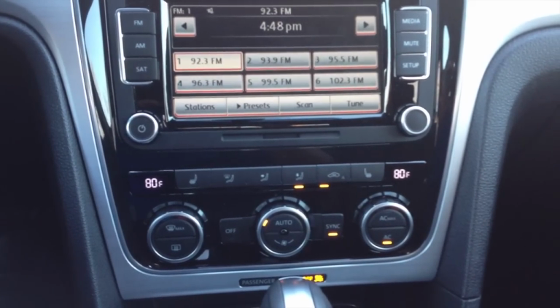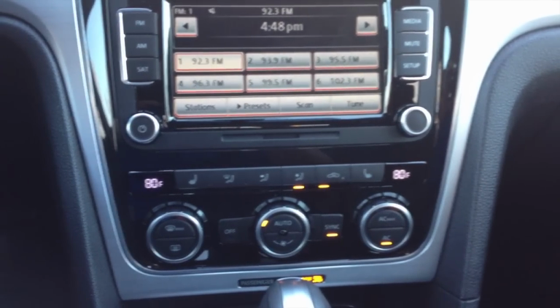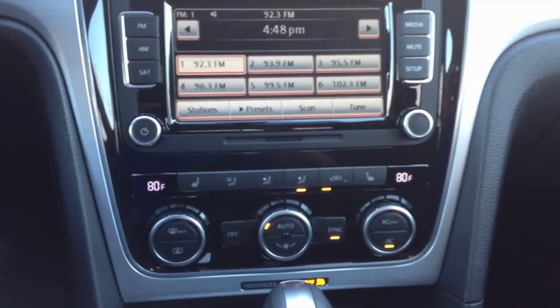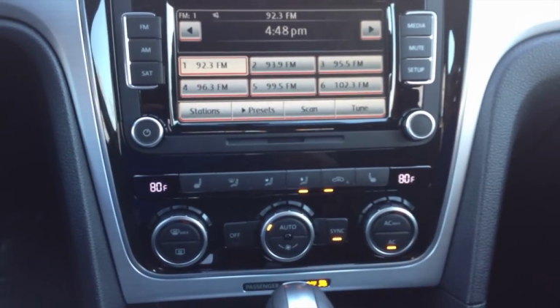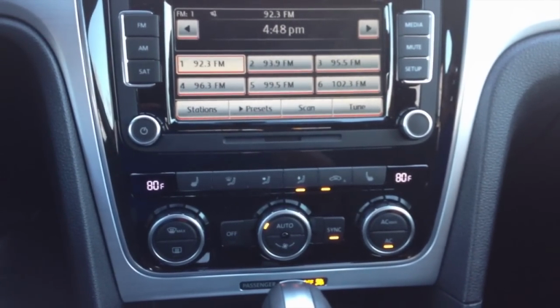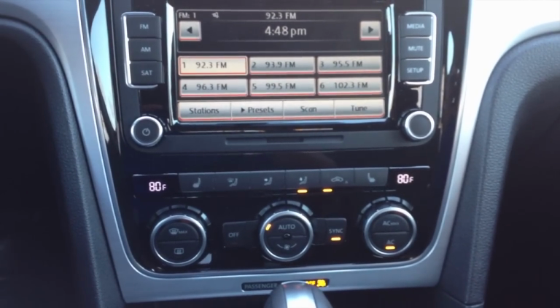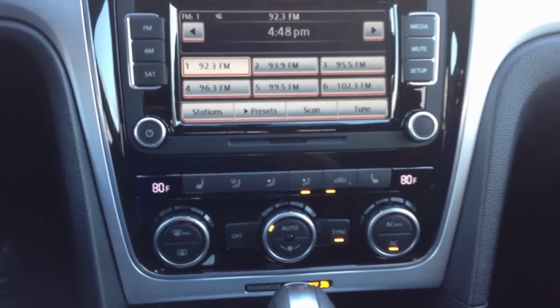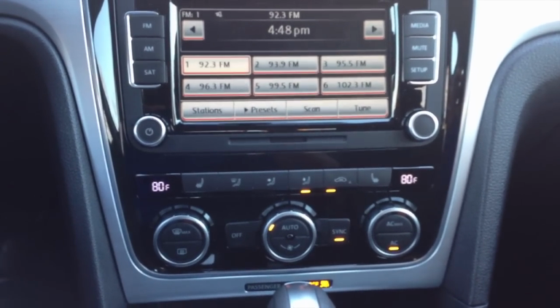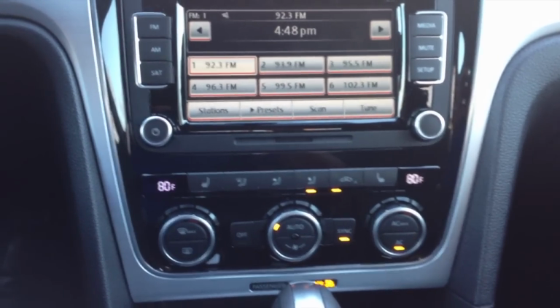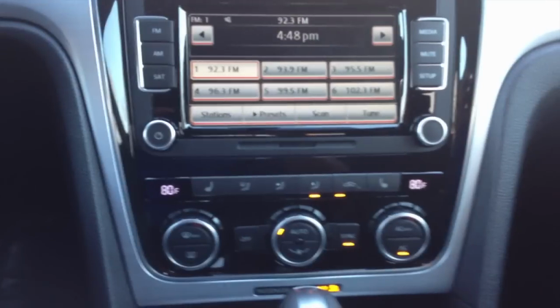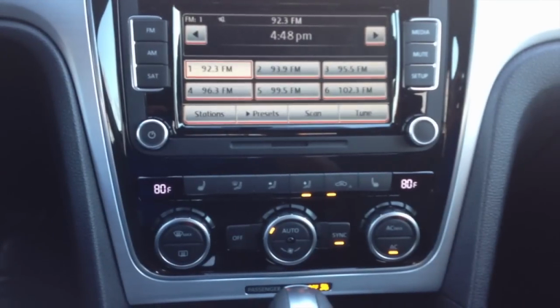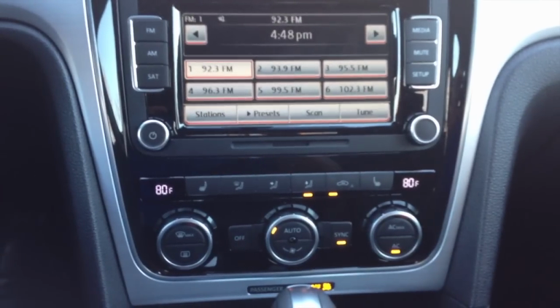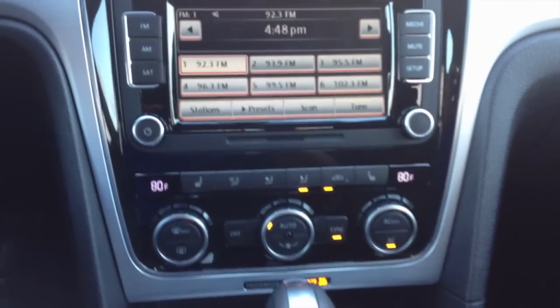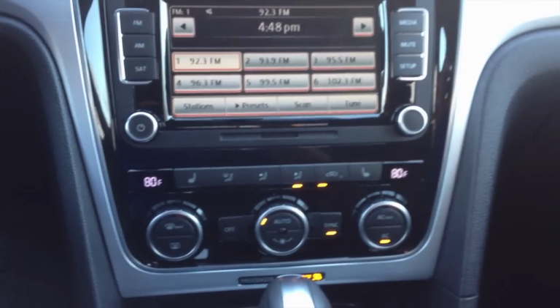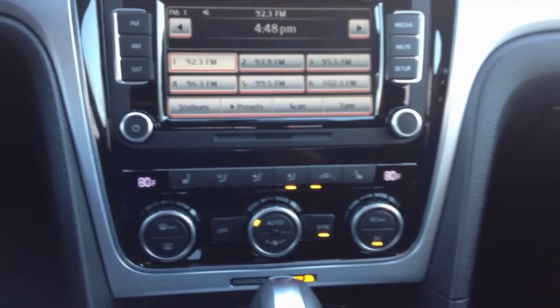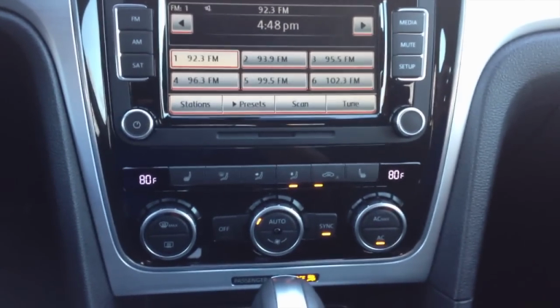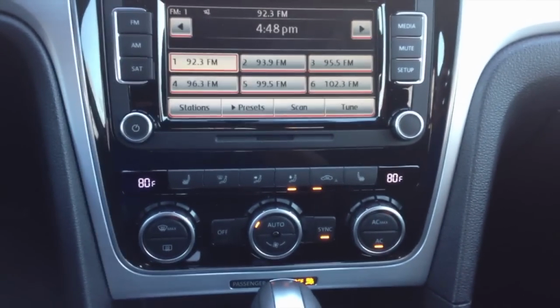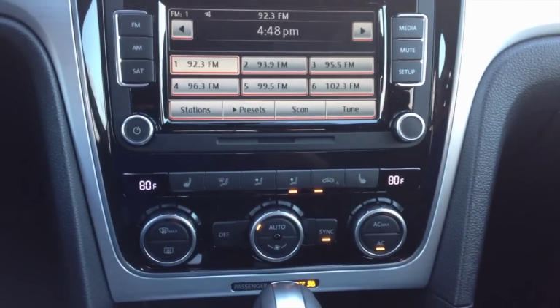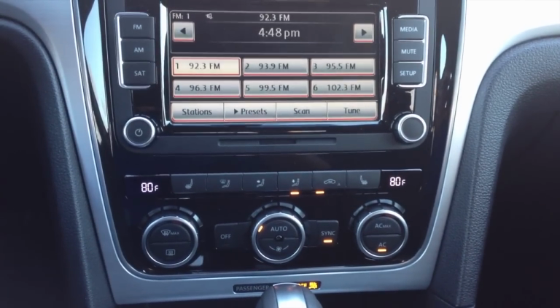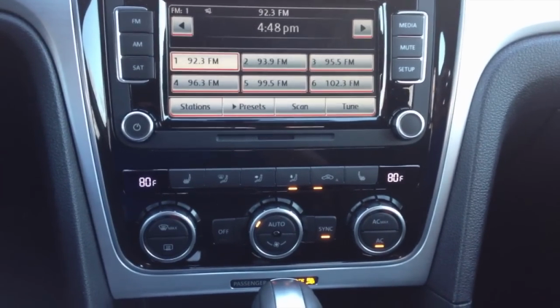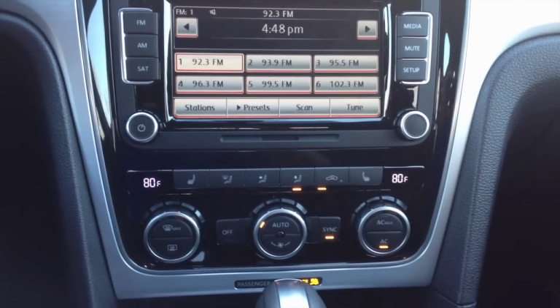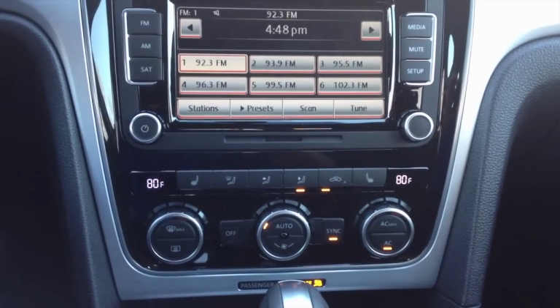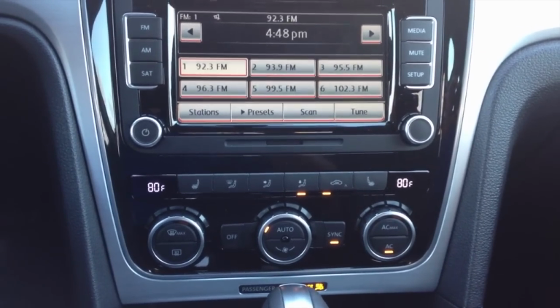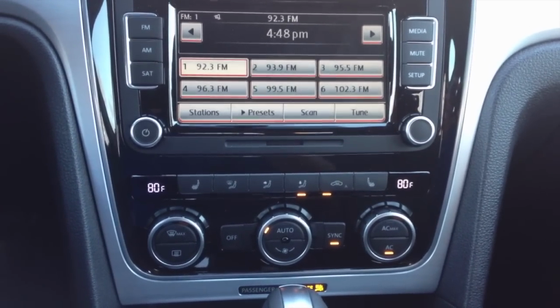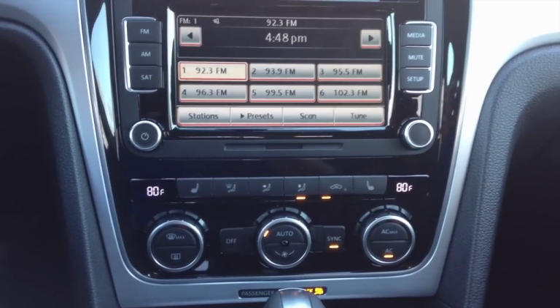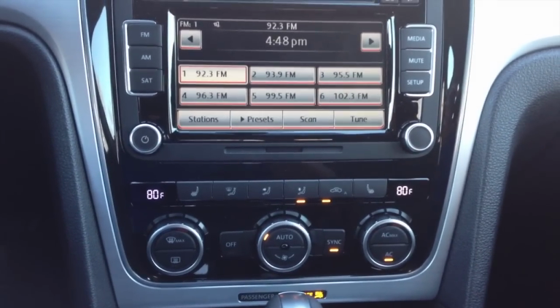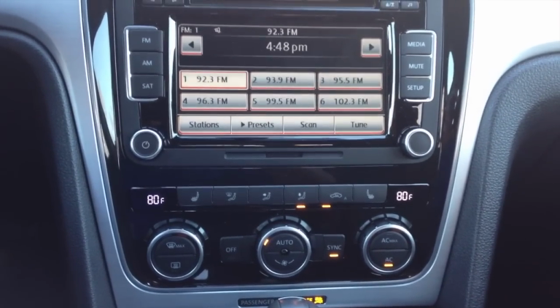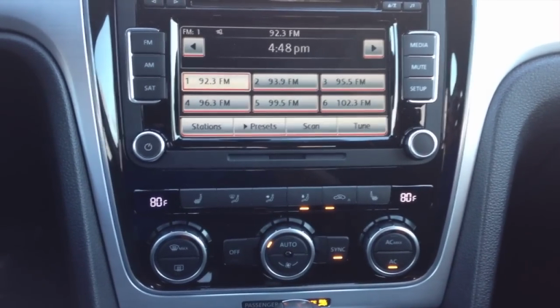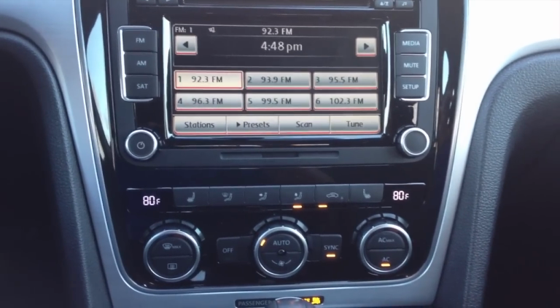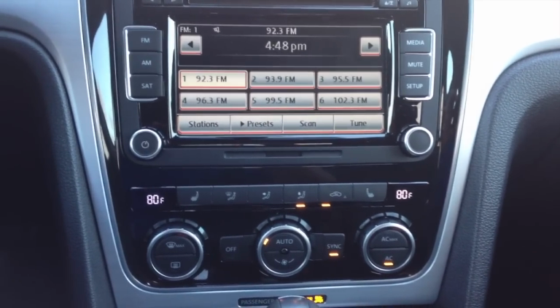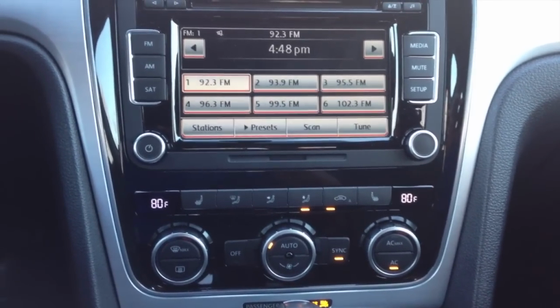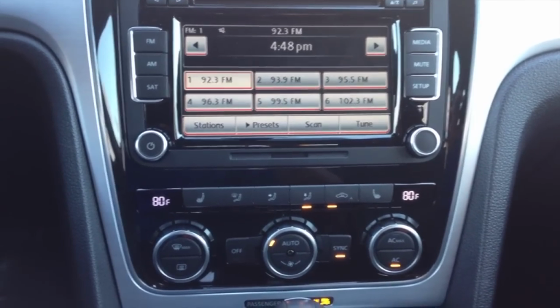Hello, welcome to Ask a Video of Susguy. What I'm going to show you today is automatic recirculation on a 2012 Volkswagen Passat.